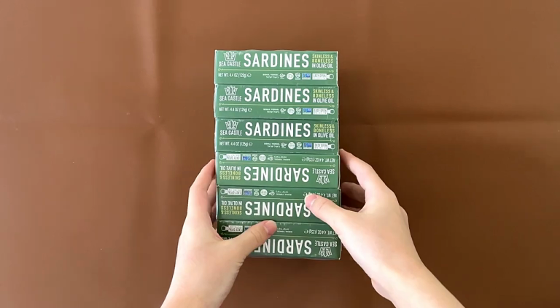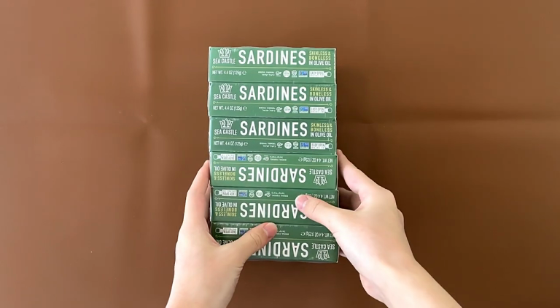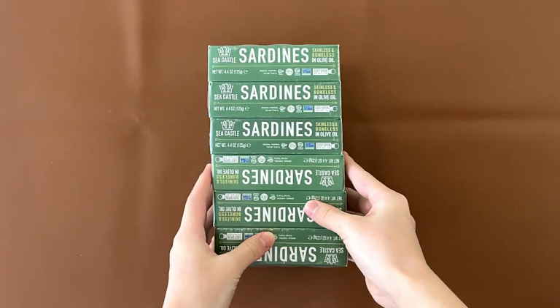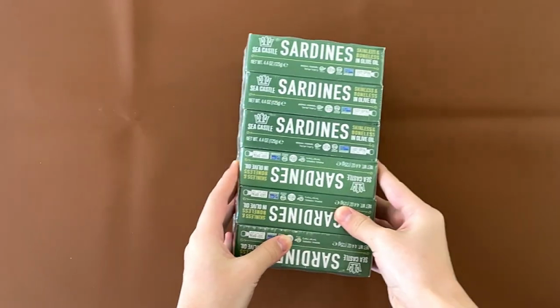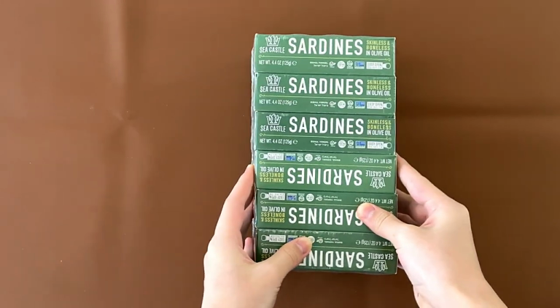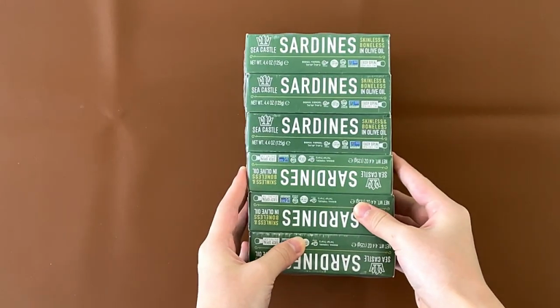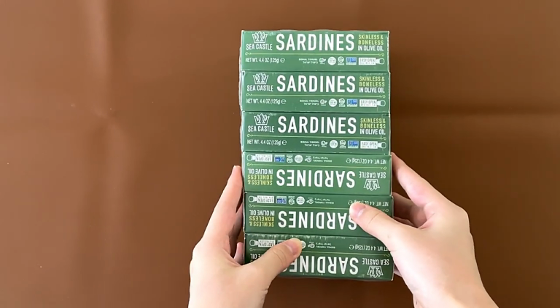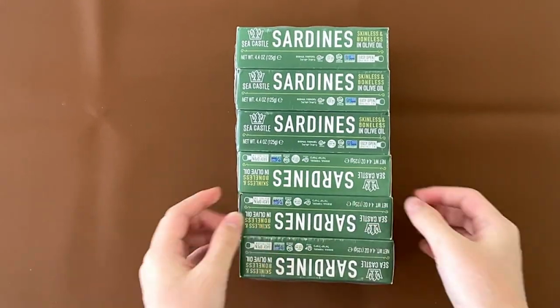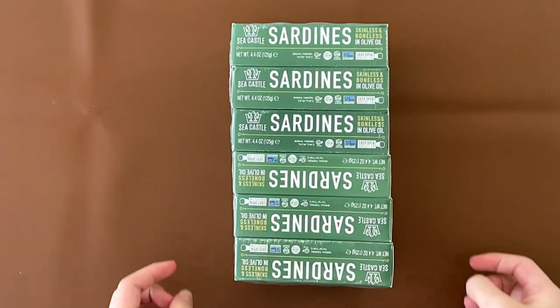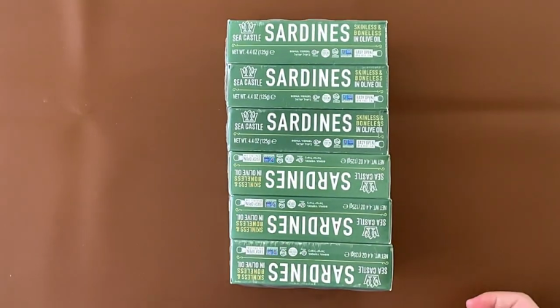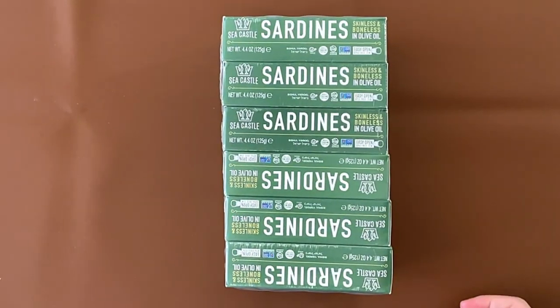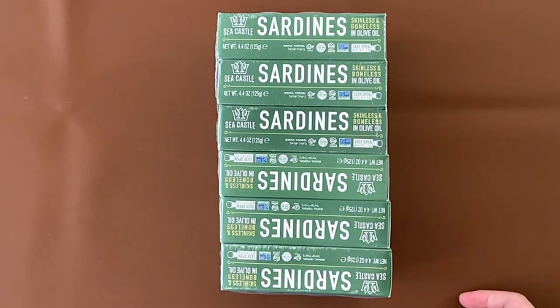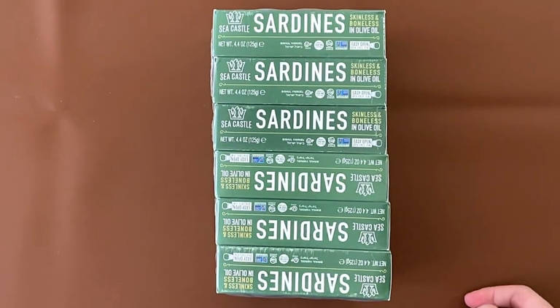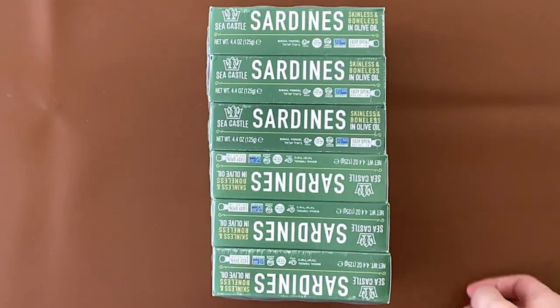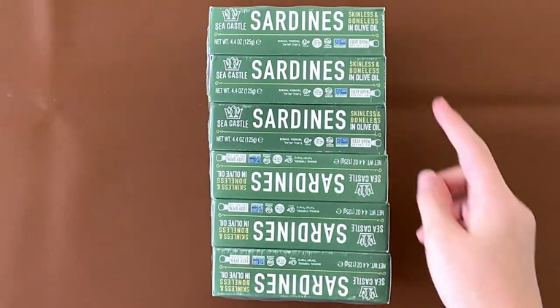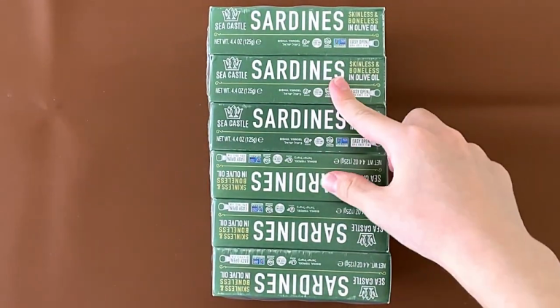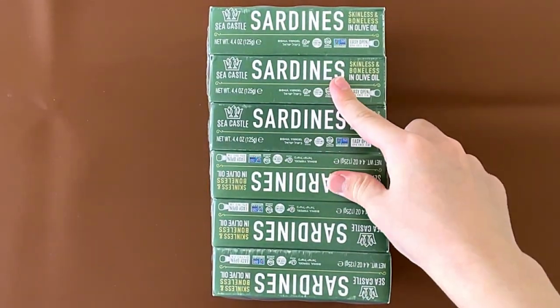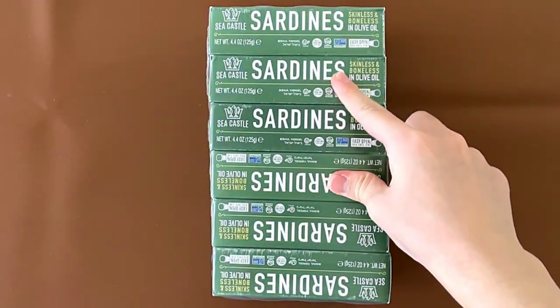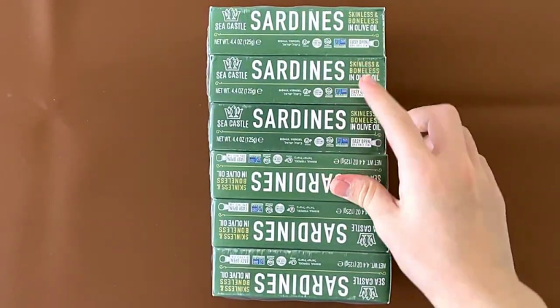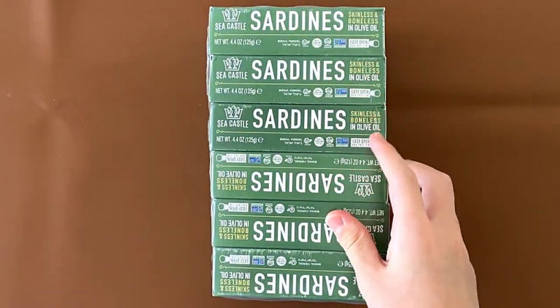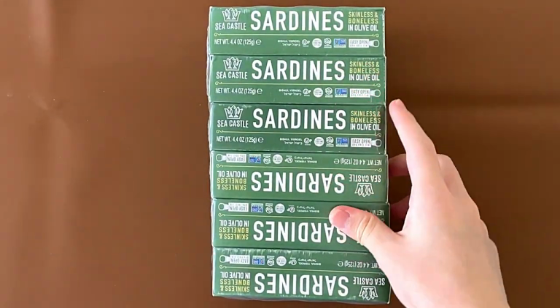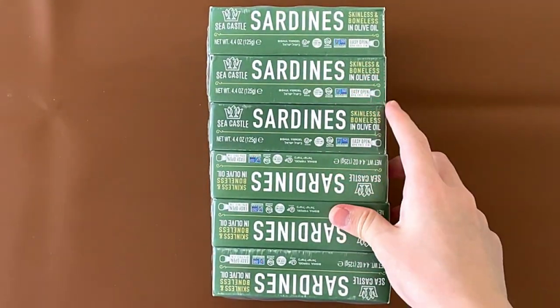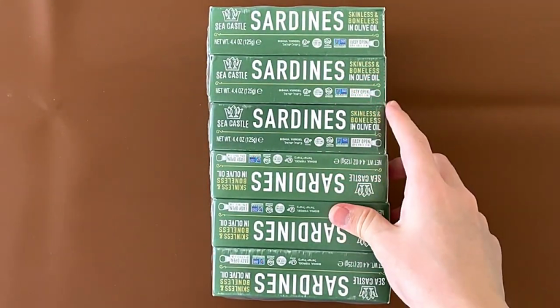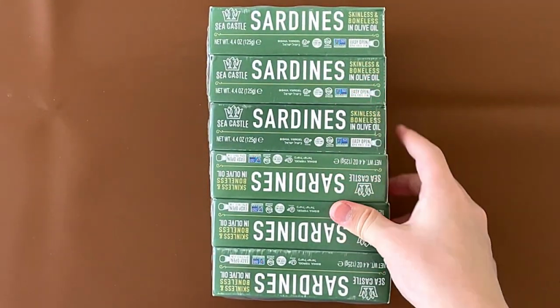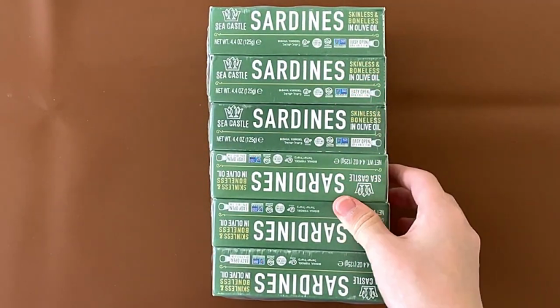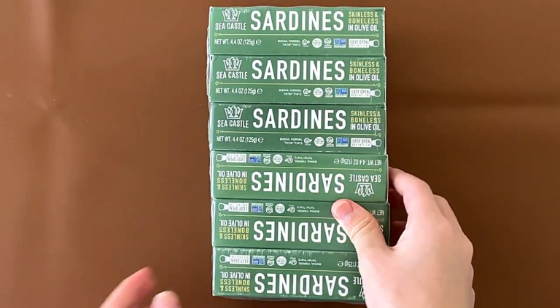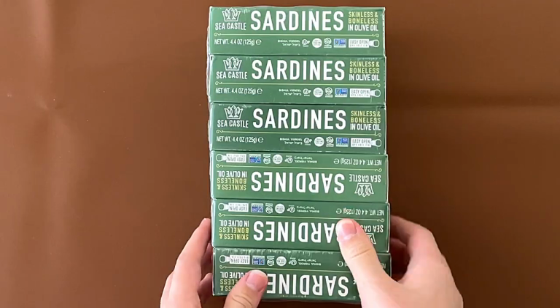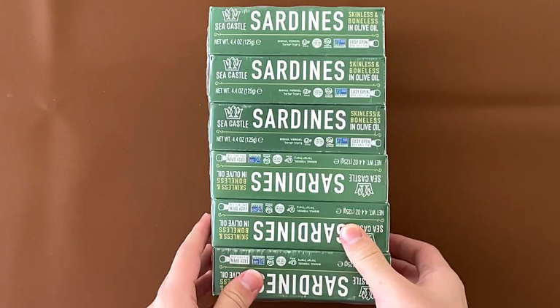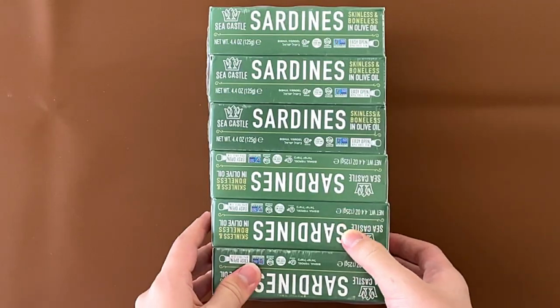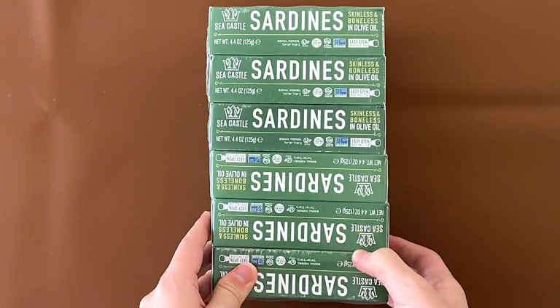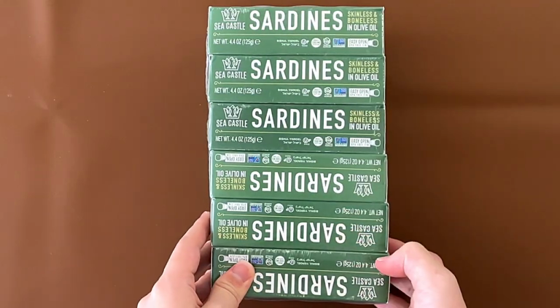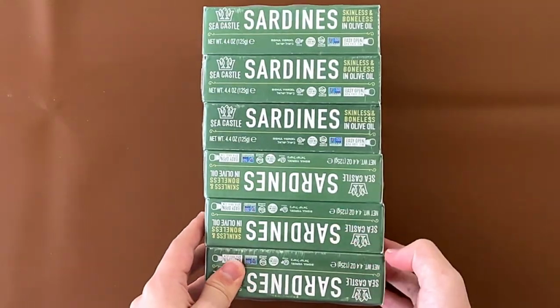Hello tiny reviewer friends. Today I'll be reviewing sardines — Sea Castles, skinless and boneless, in olive oil.